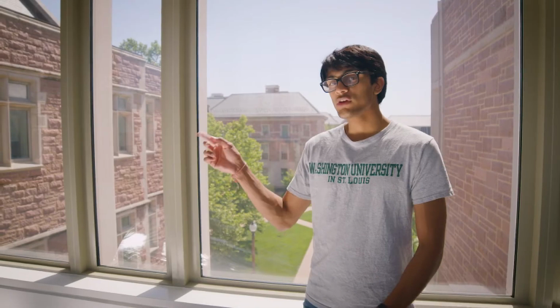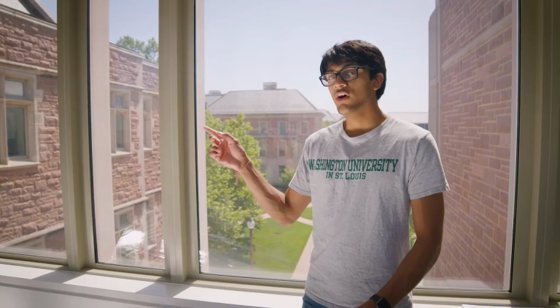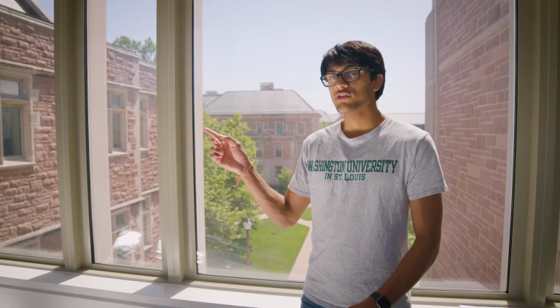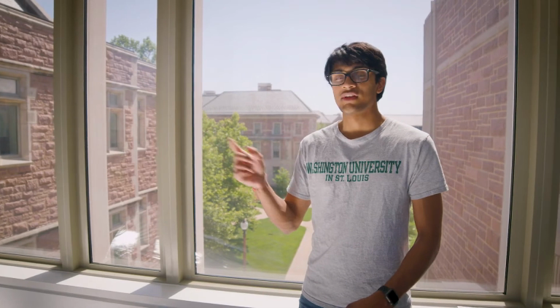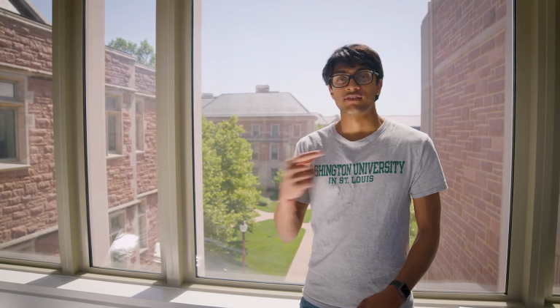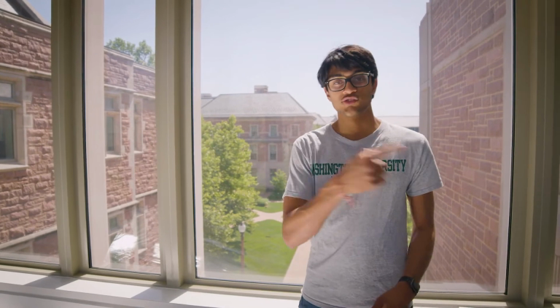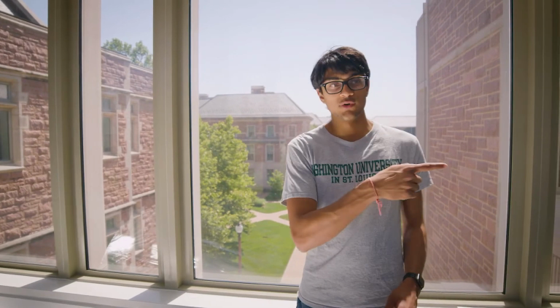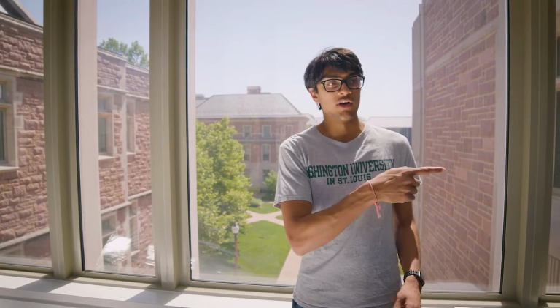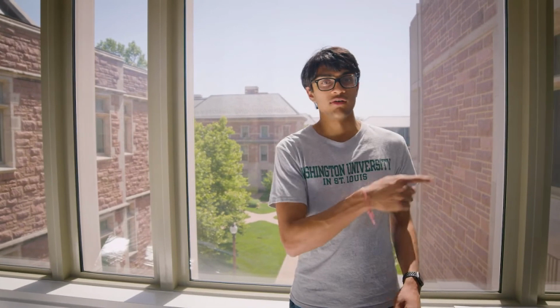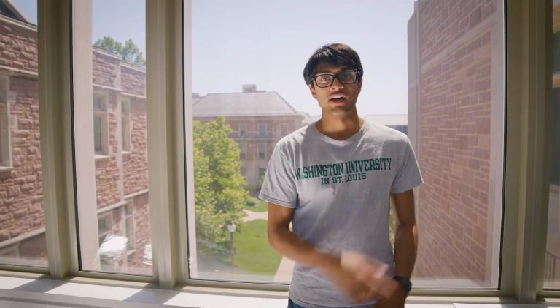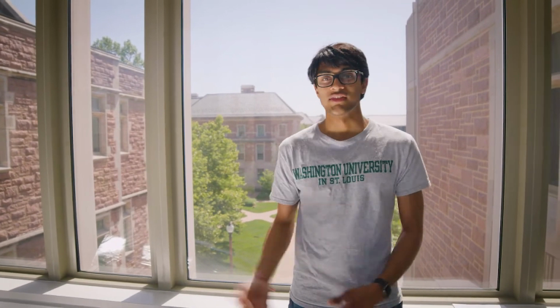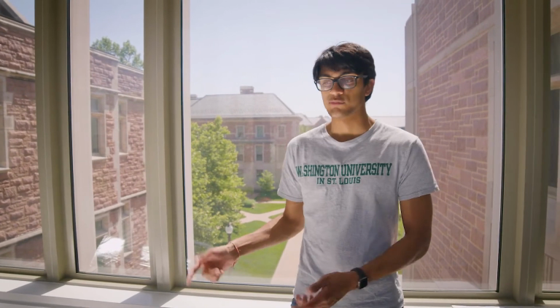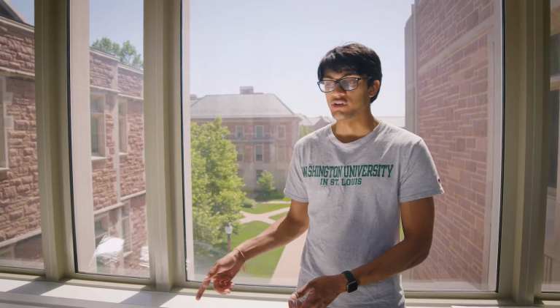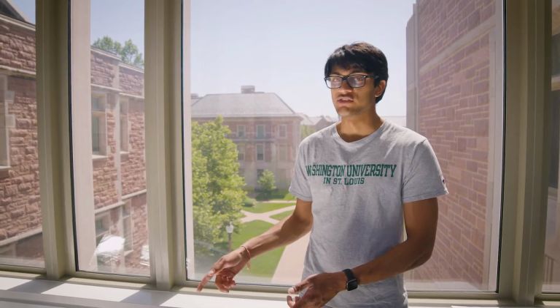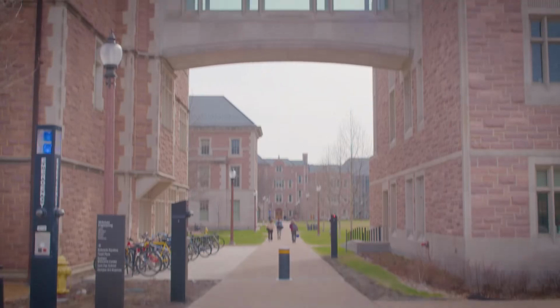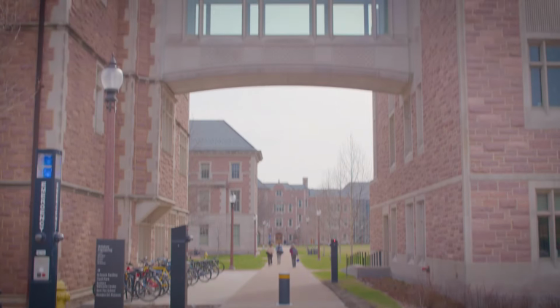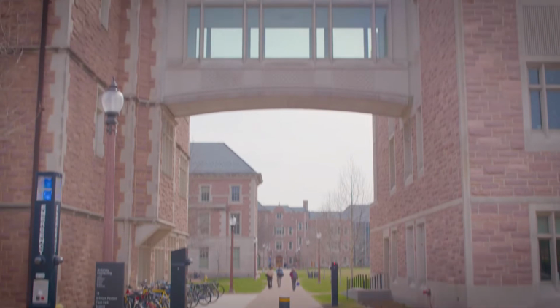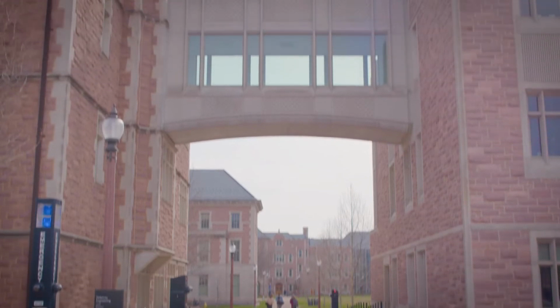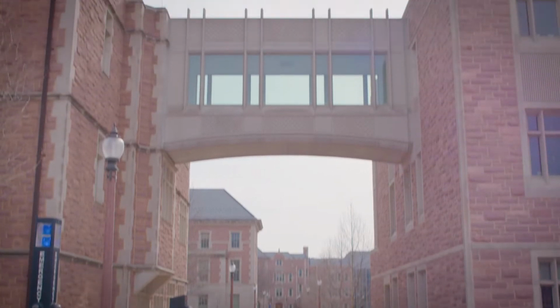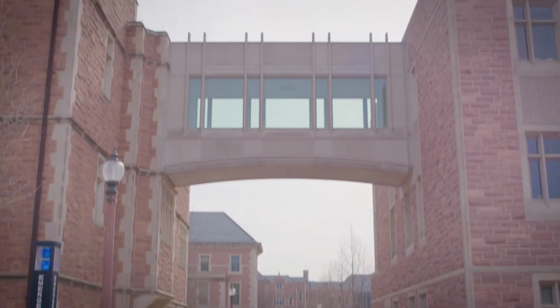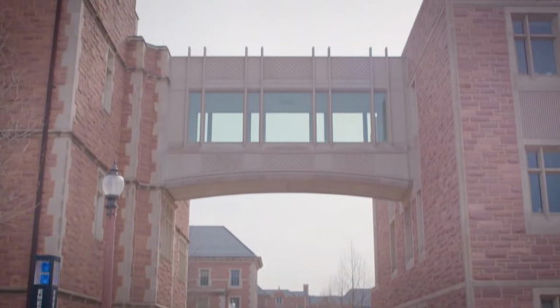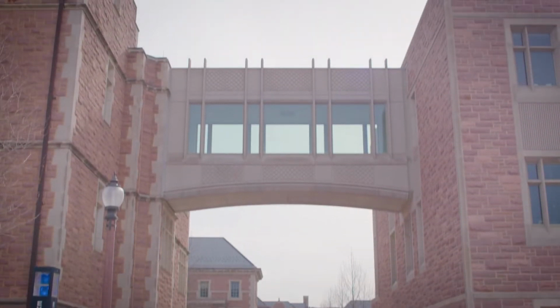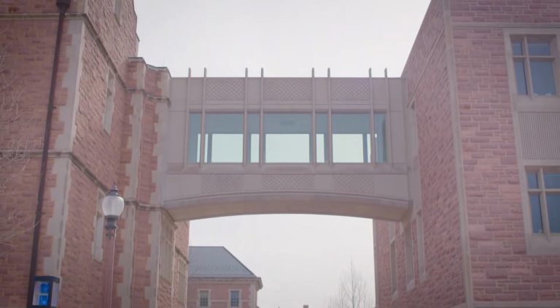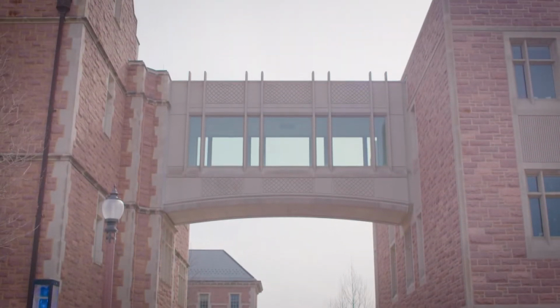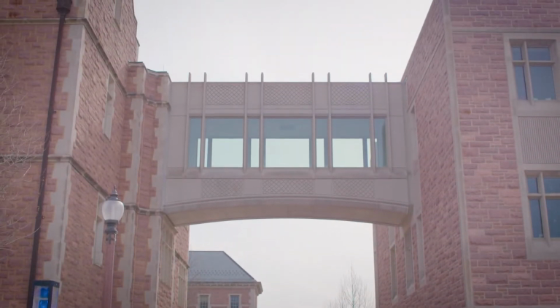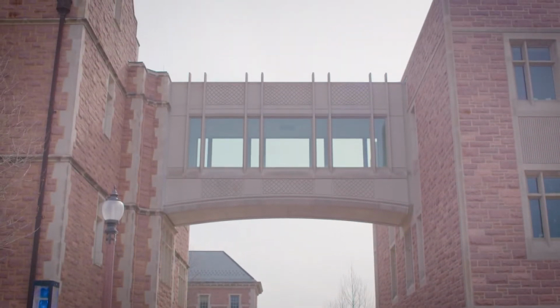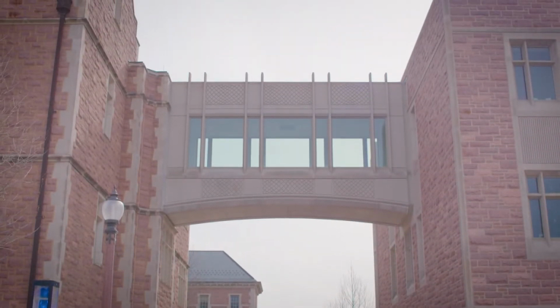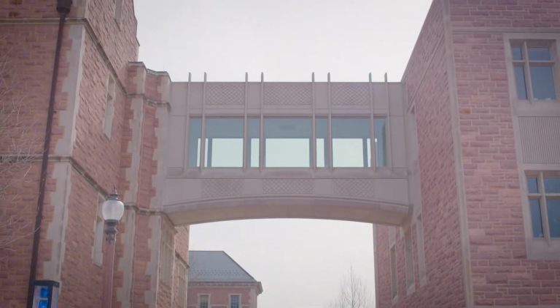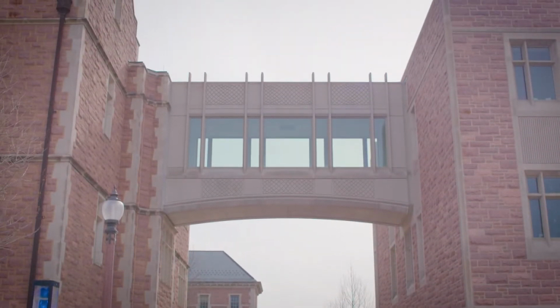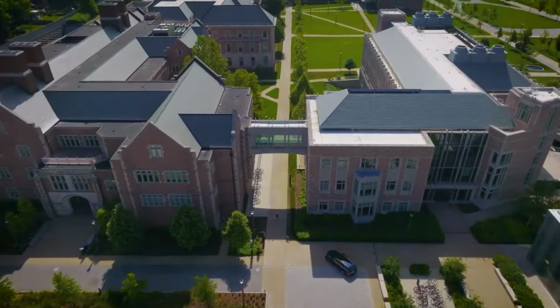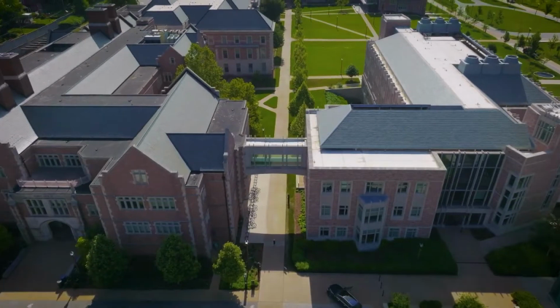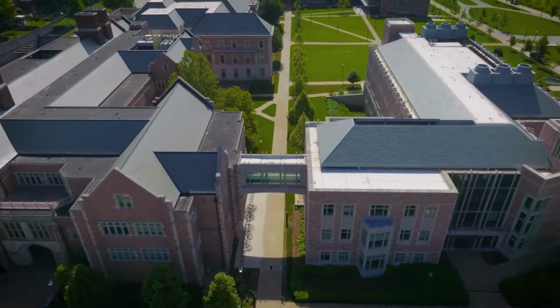Whittaker Hall is connected to Jubal Hall via this bridge. Whittaker is also connected to the rest of the engineering buildings.